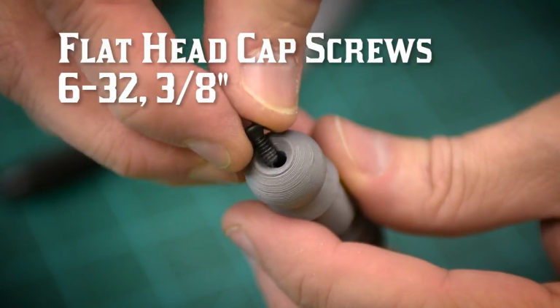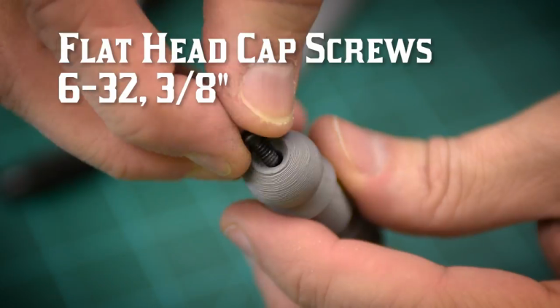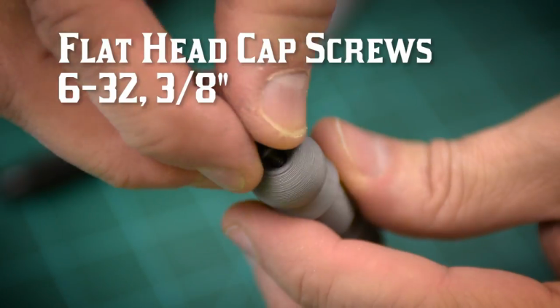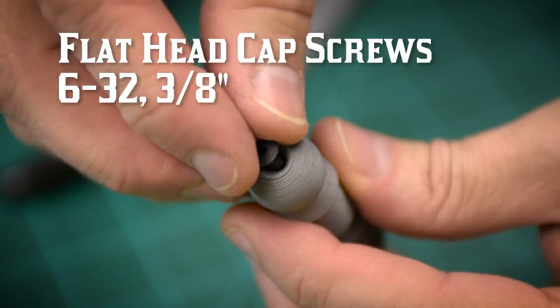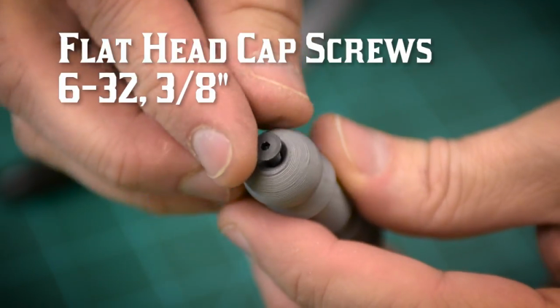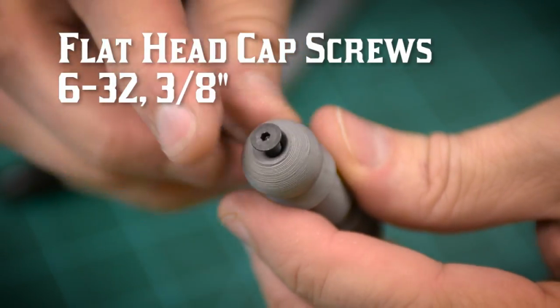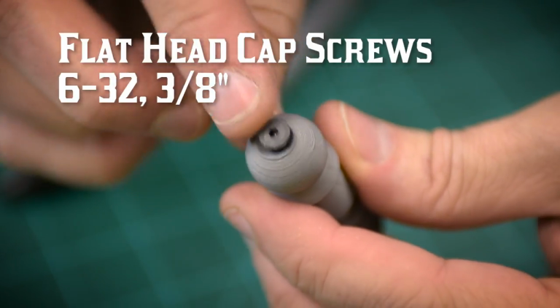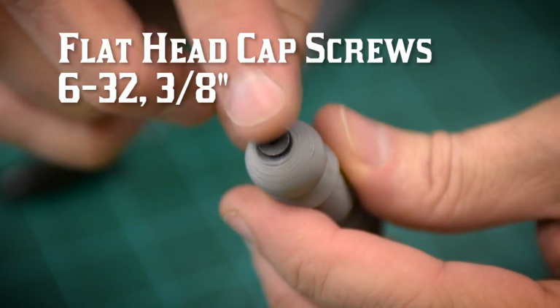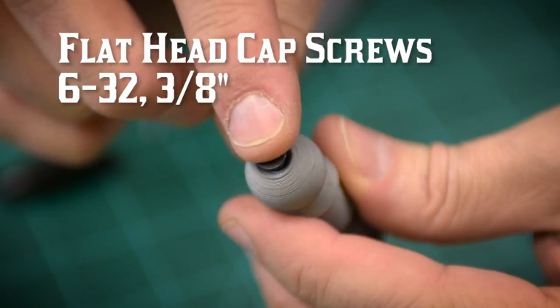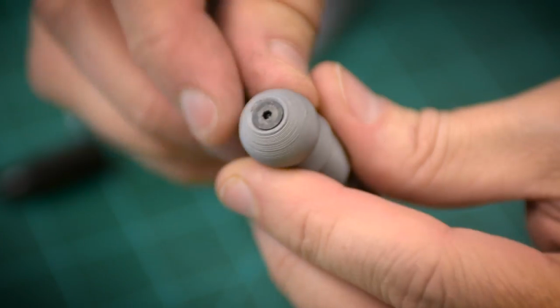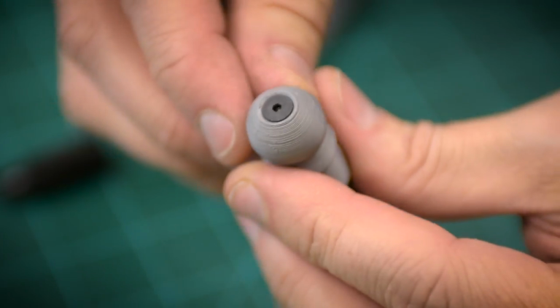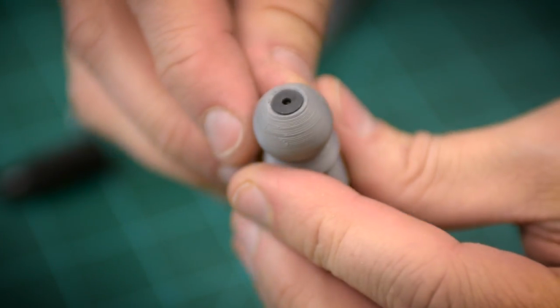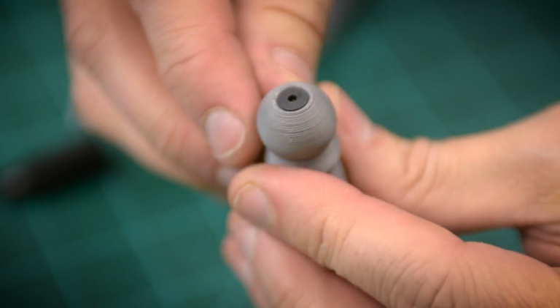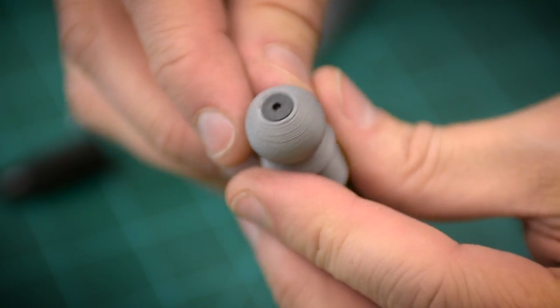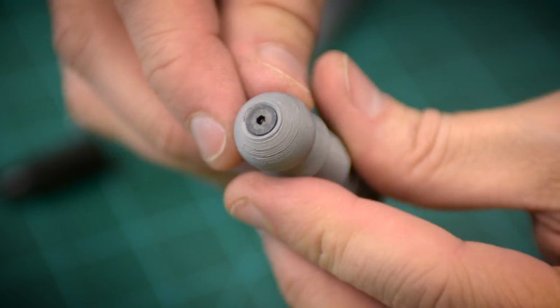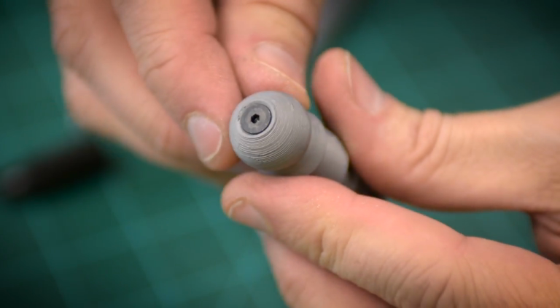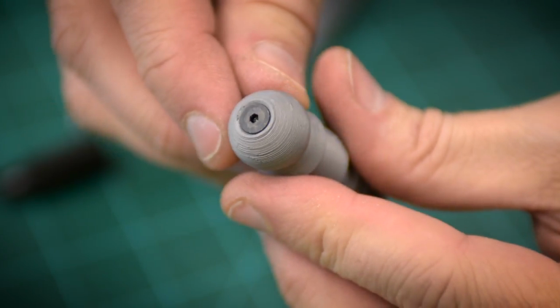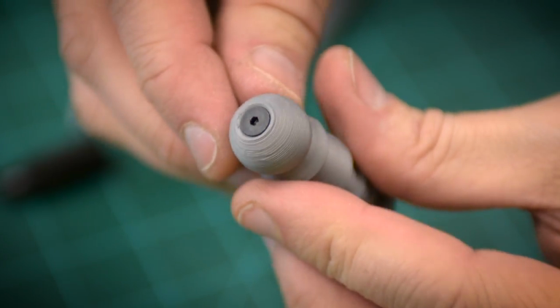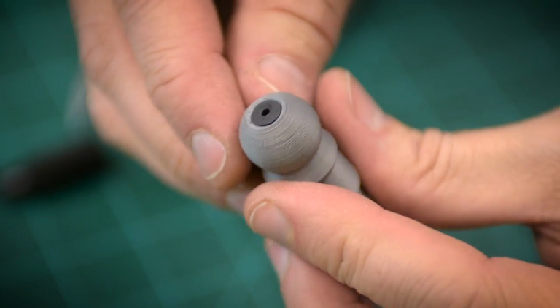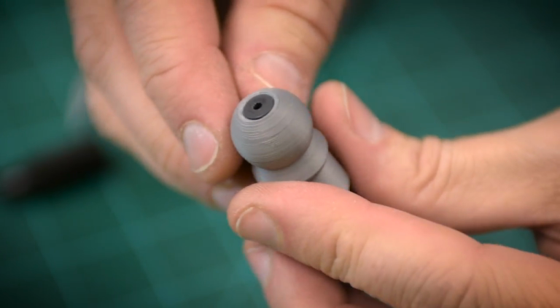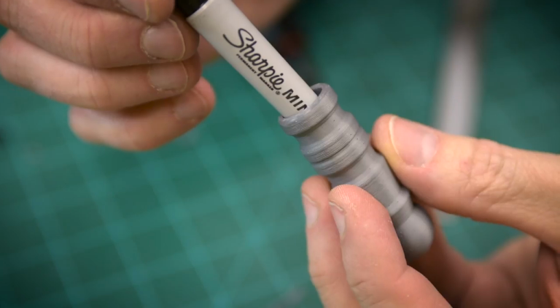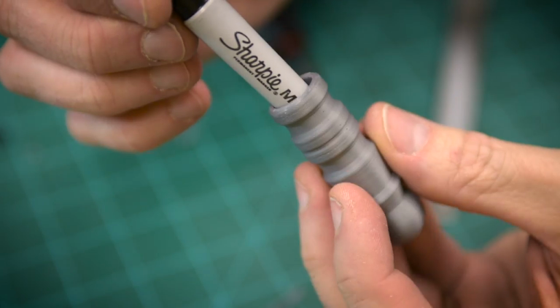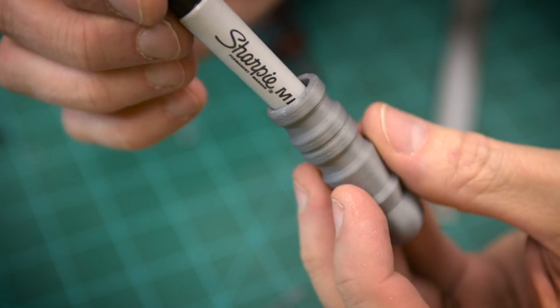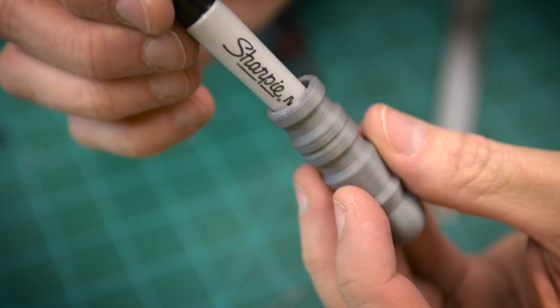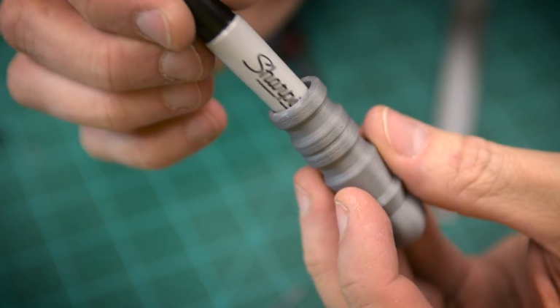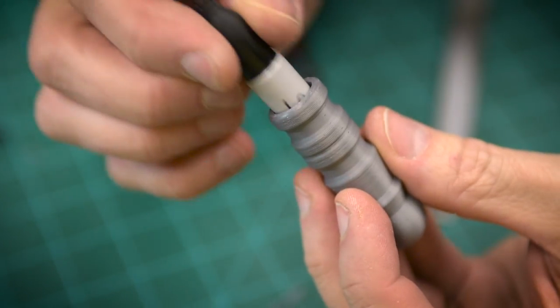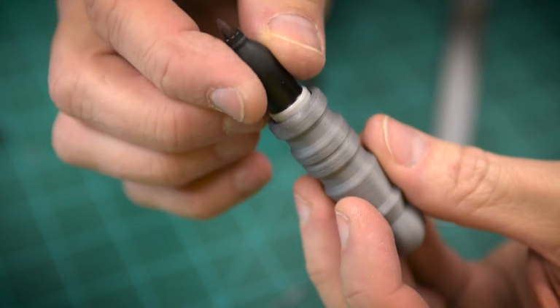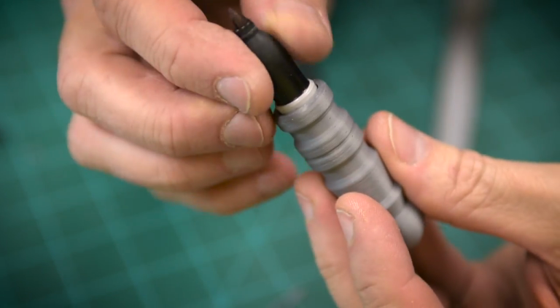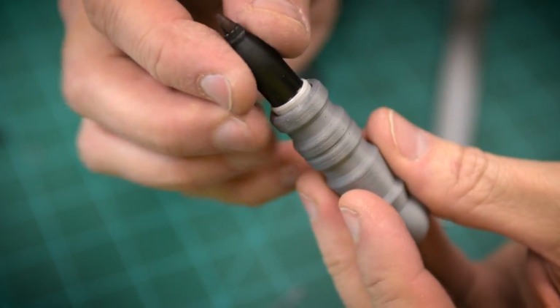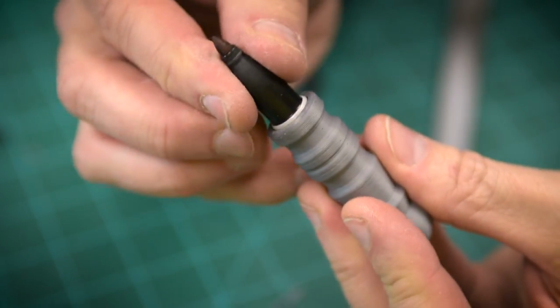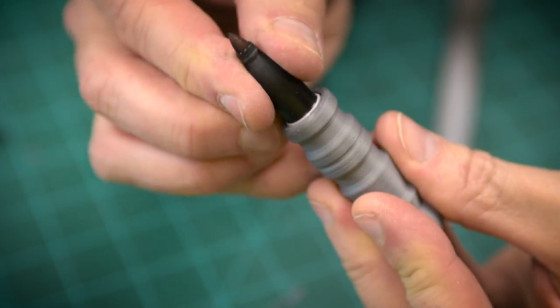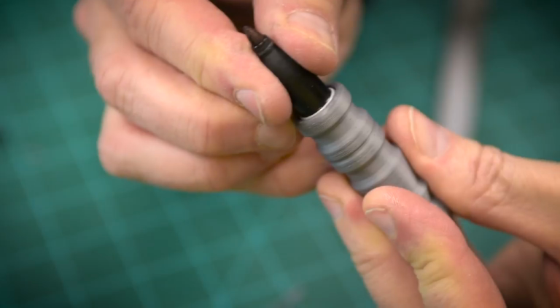Another viewer wanted to see the aluminum one anodized in black. Well, I don't have capabilities for that, but I can fake it.